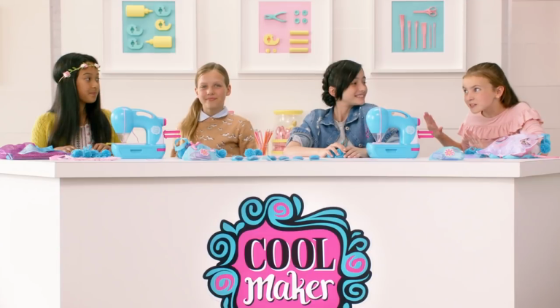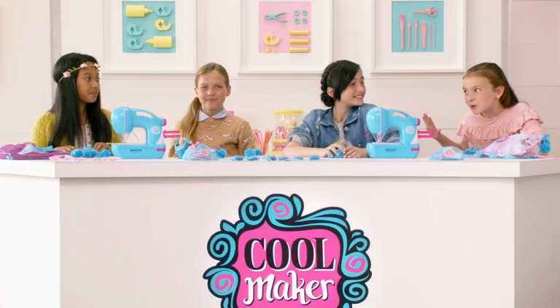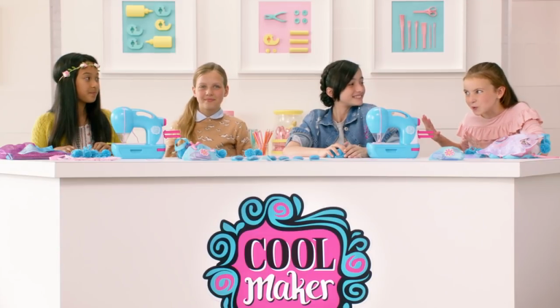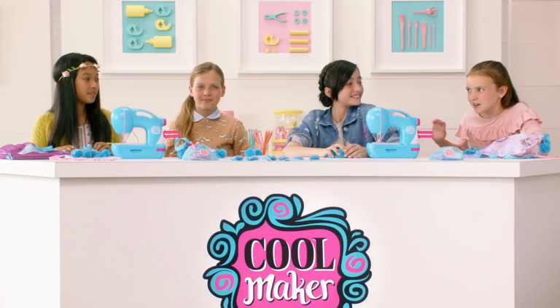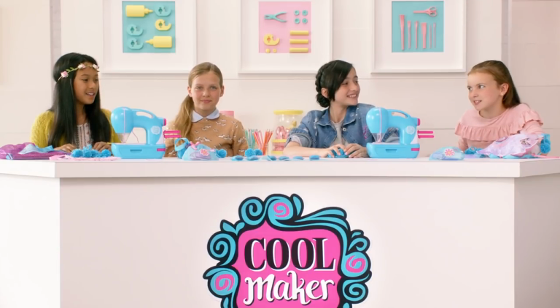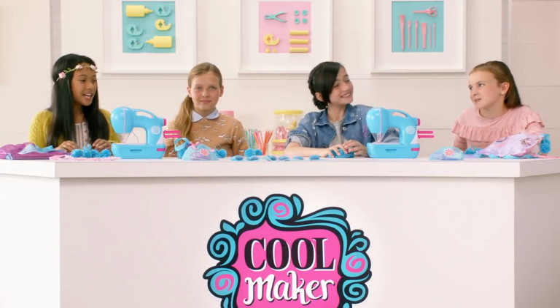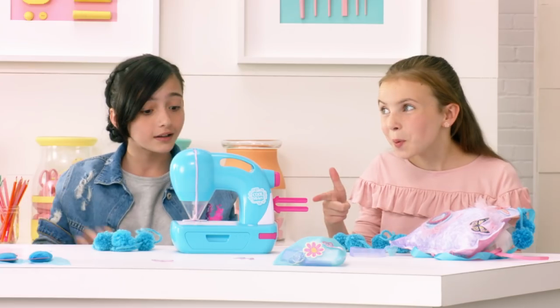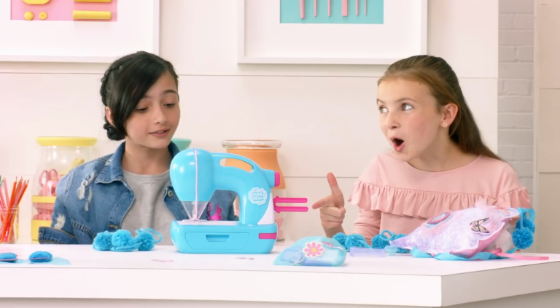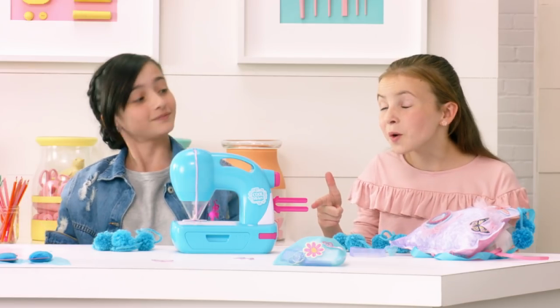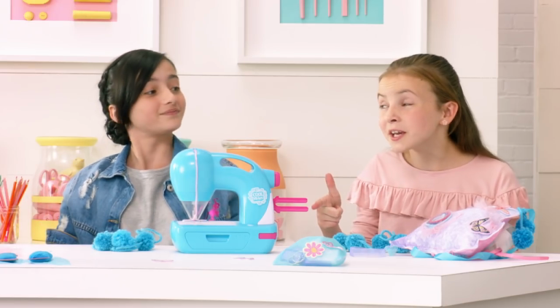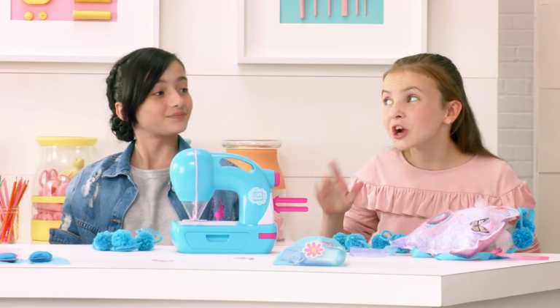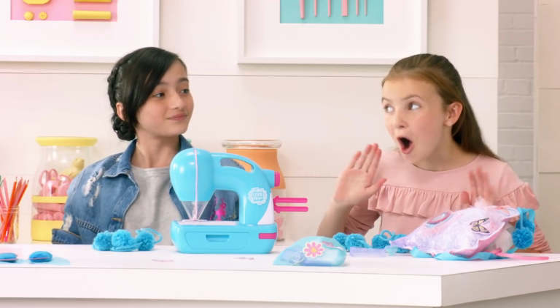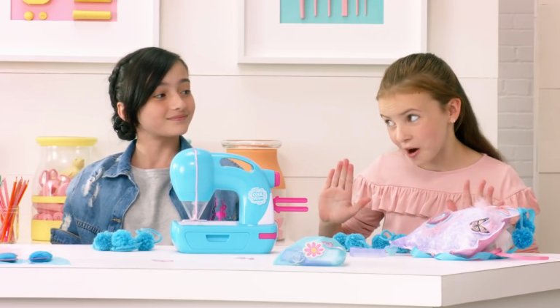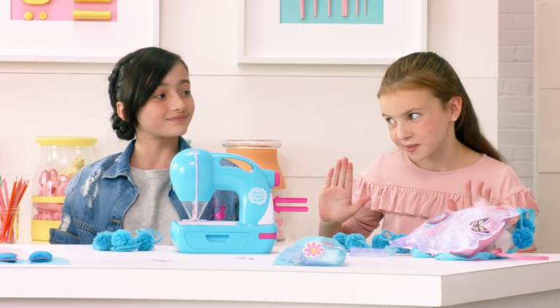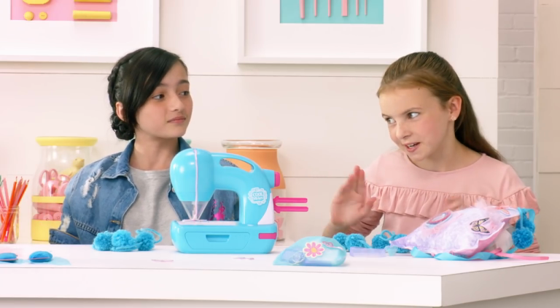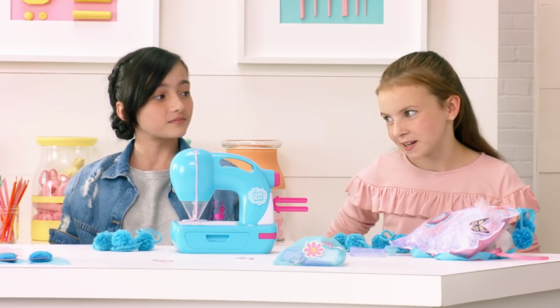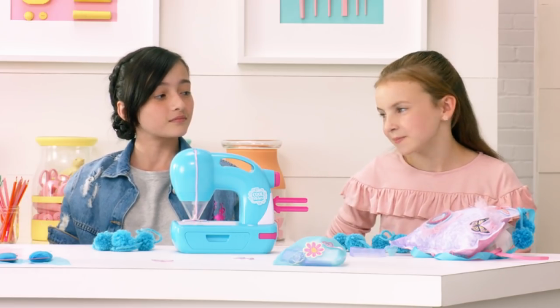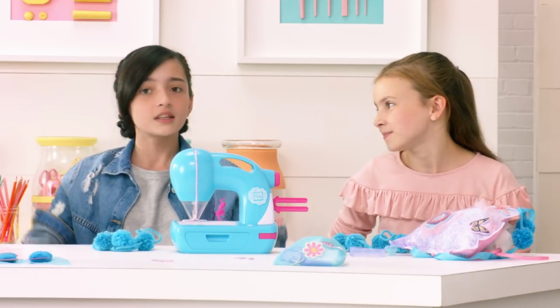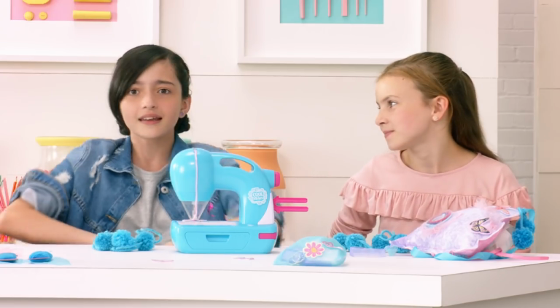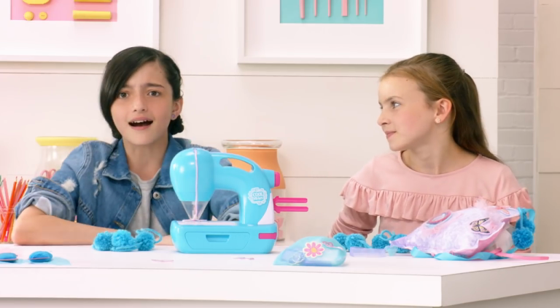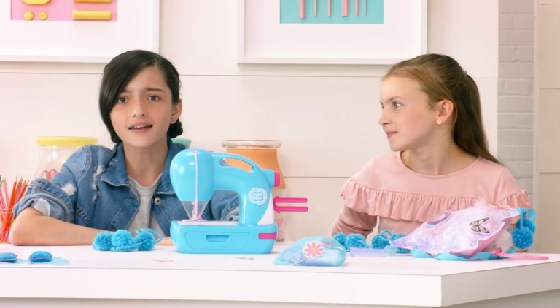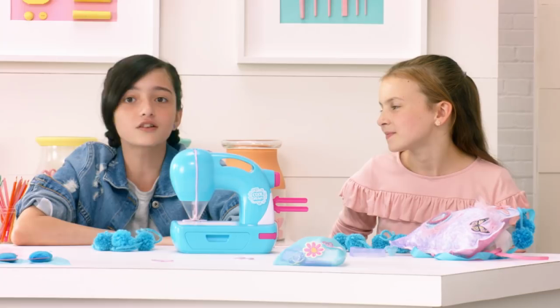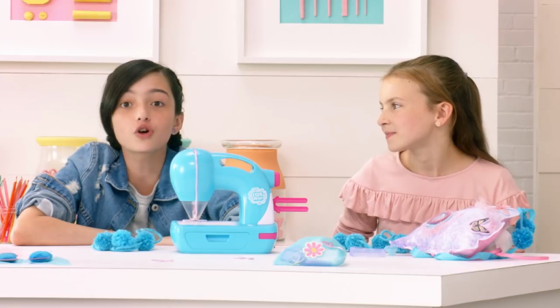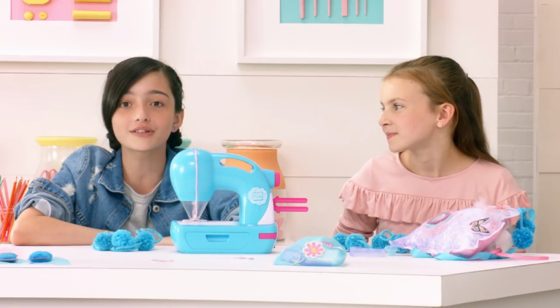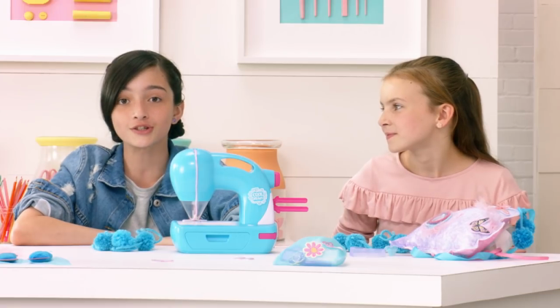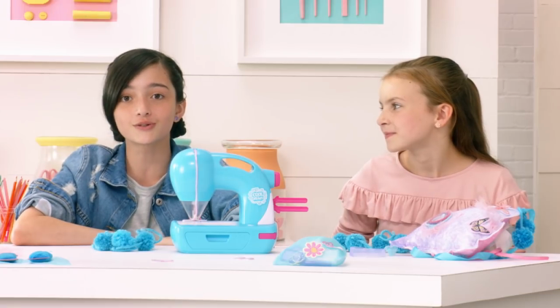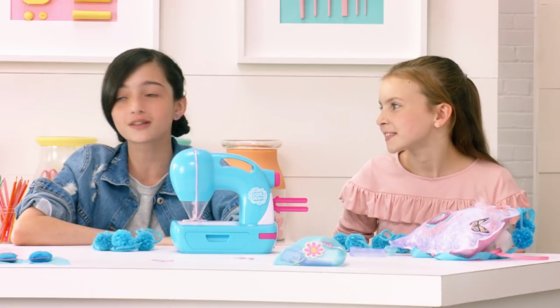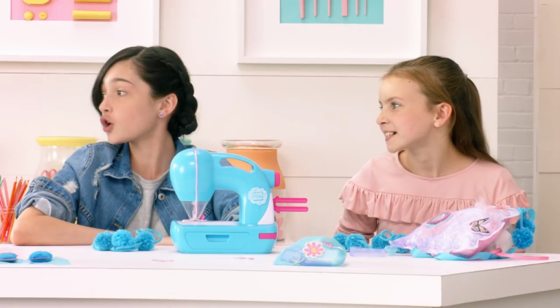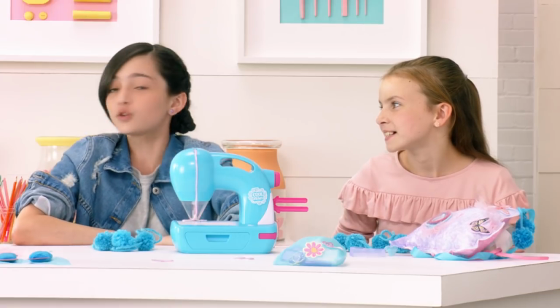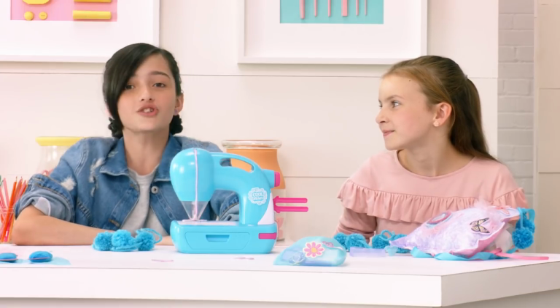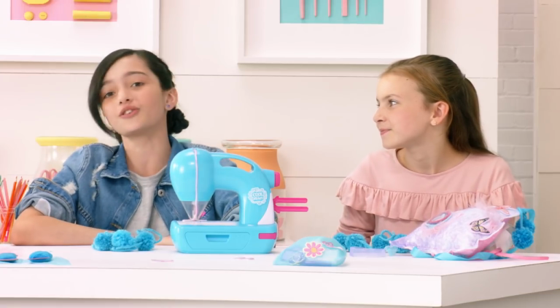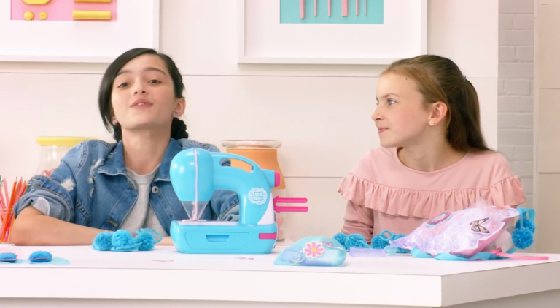Zoe's the coolest, and the pom-pom maker? Awesome idea! Yeah, and it's so easy to use. We'll show you.